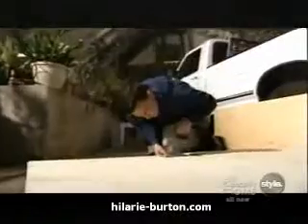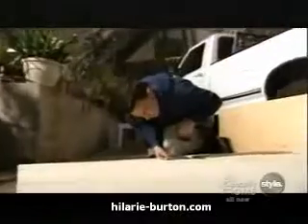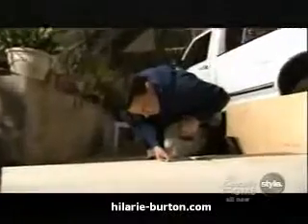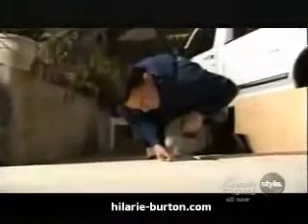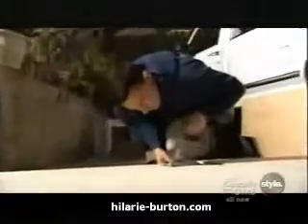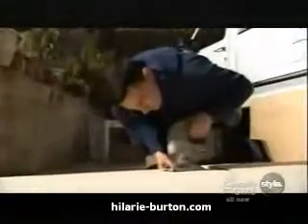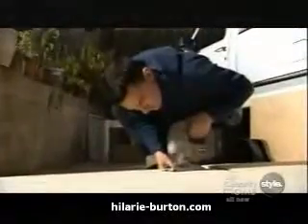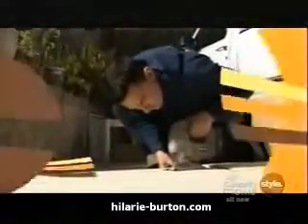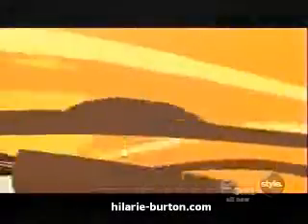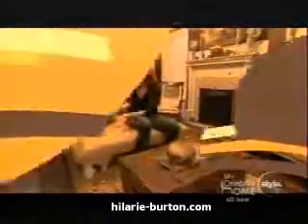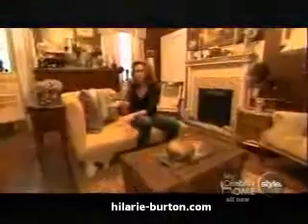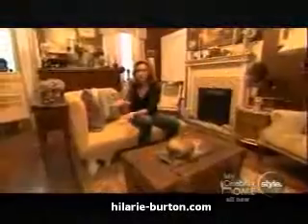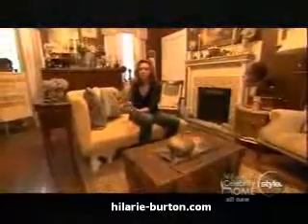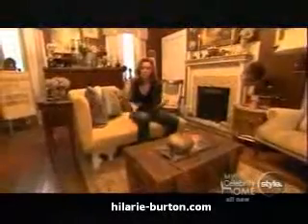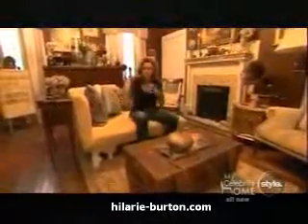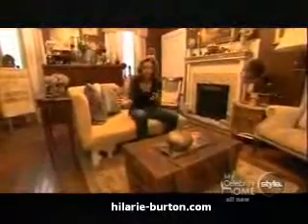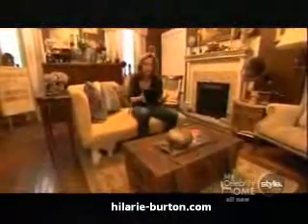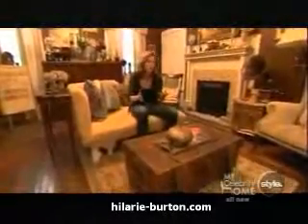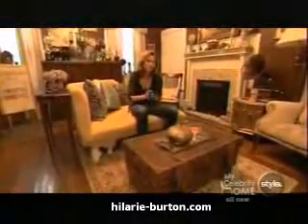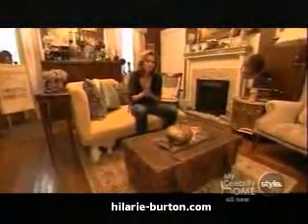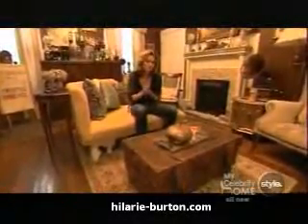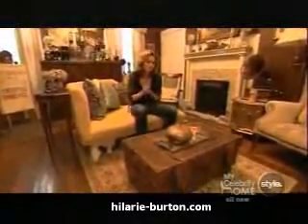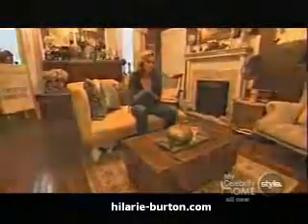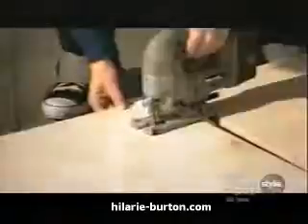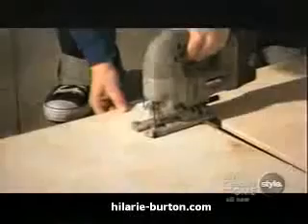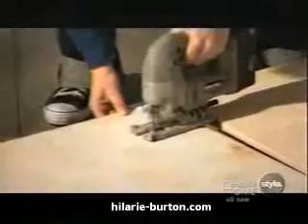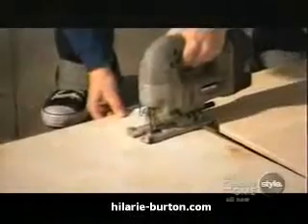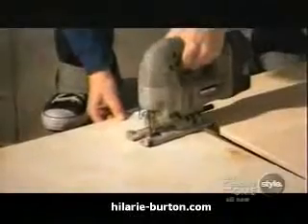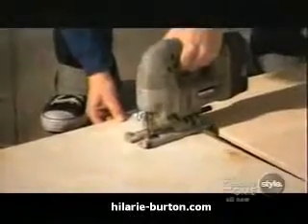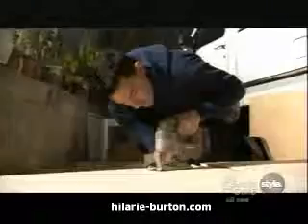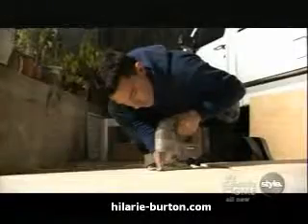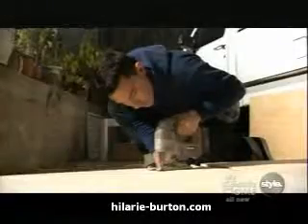It's nice when you build your own stuff because you can pick out the material, you can pick out the shape of it. It's custom, and then you have bragging rights.